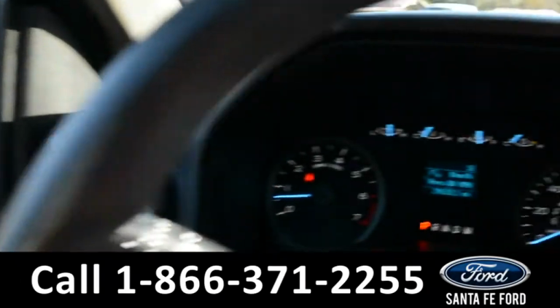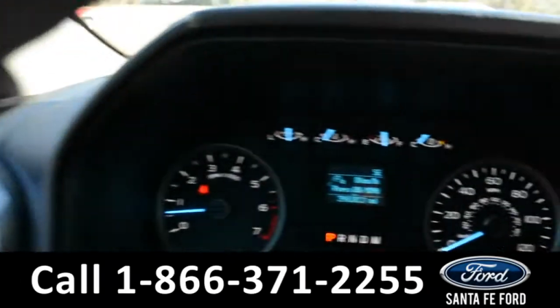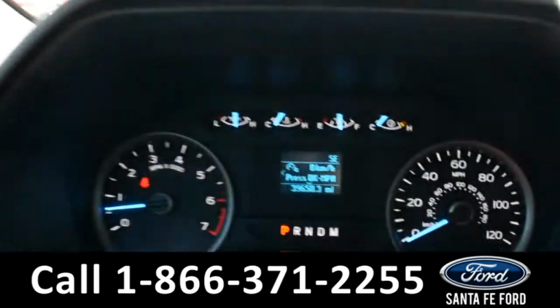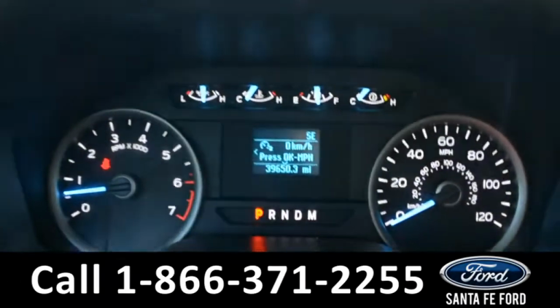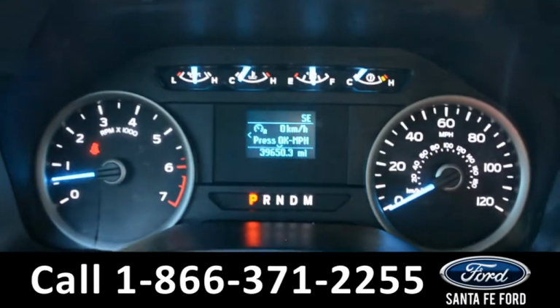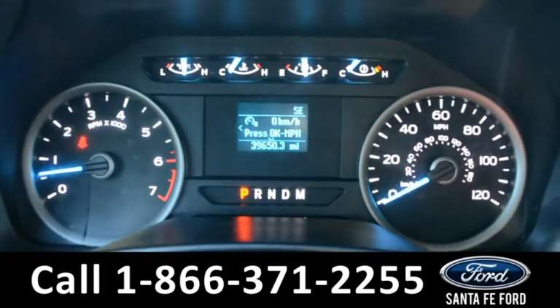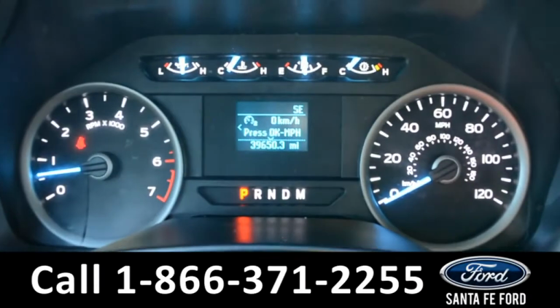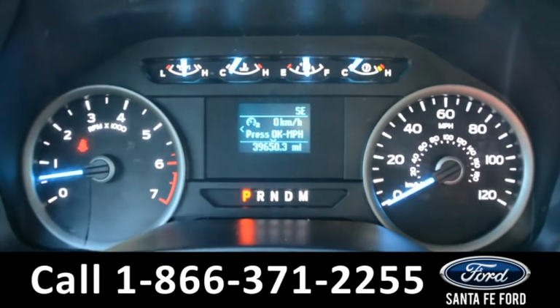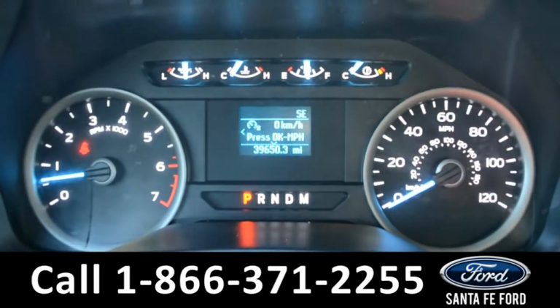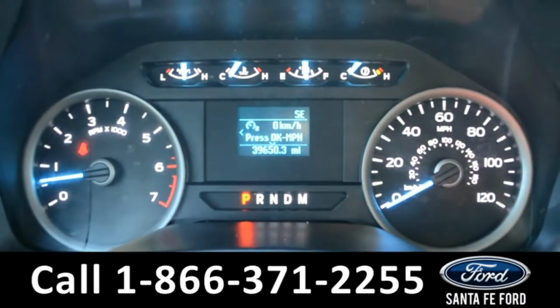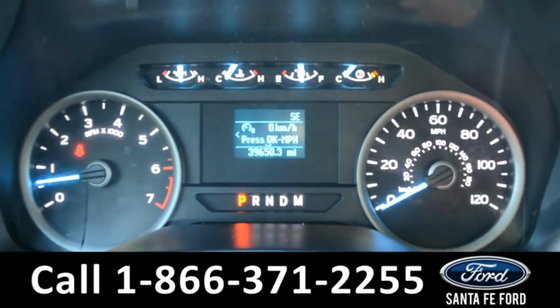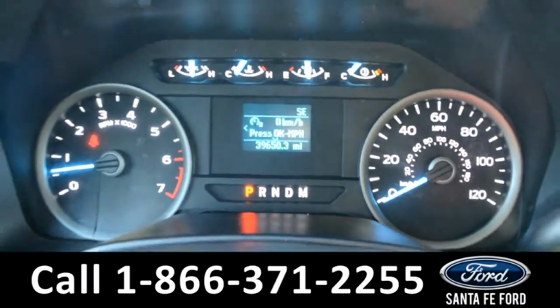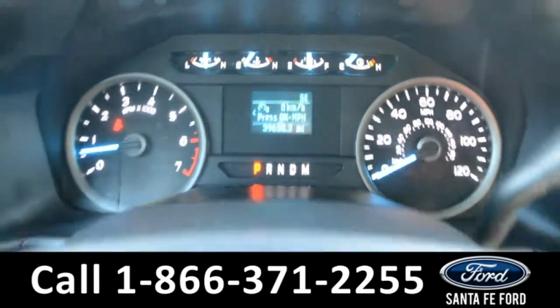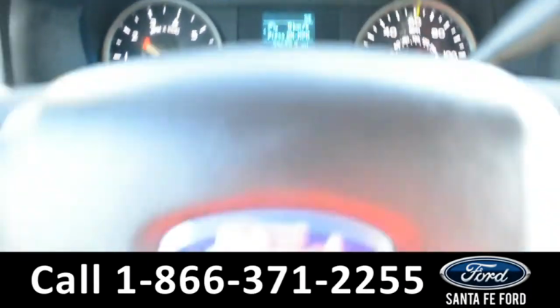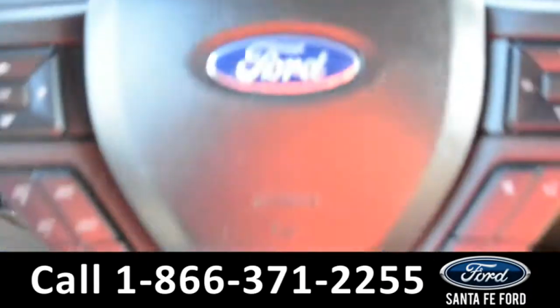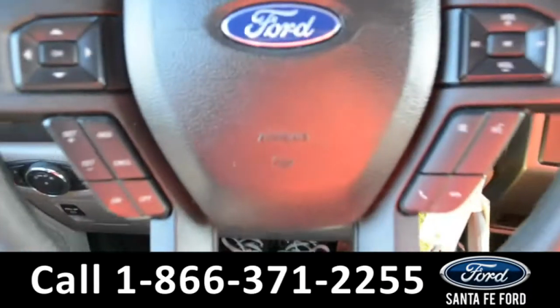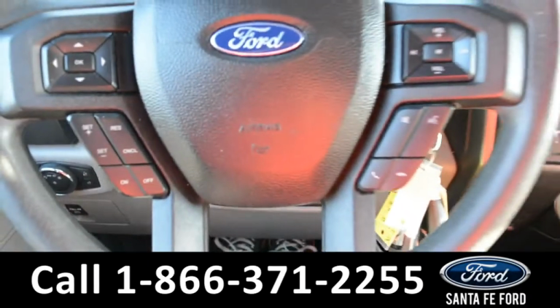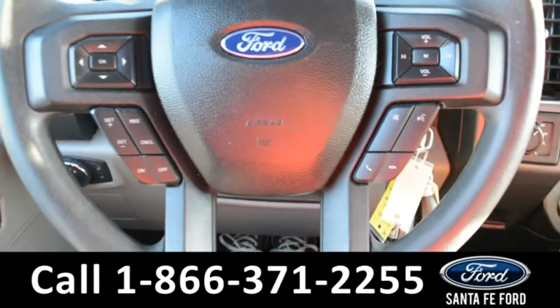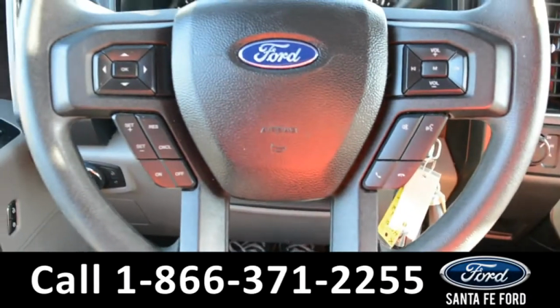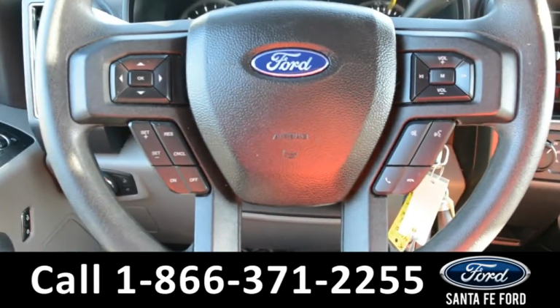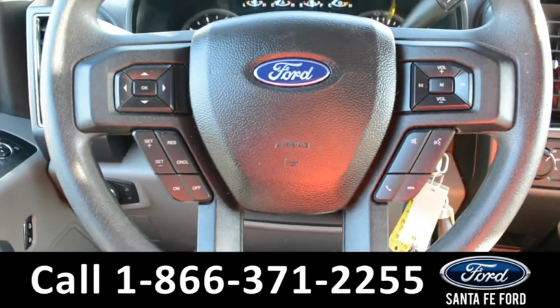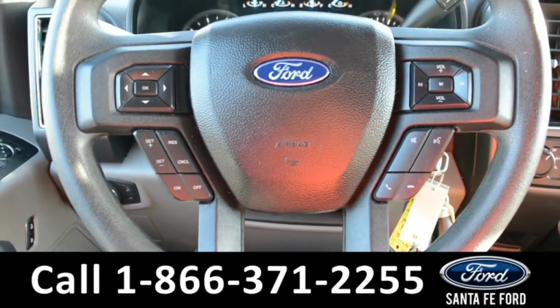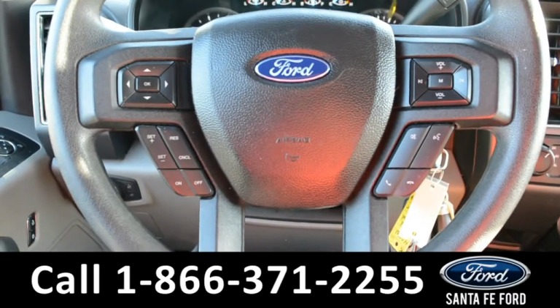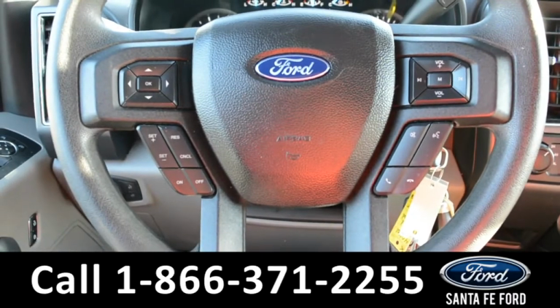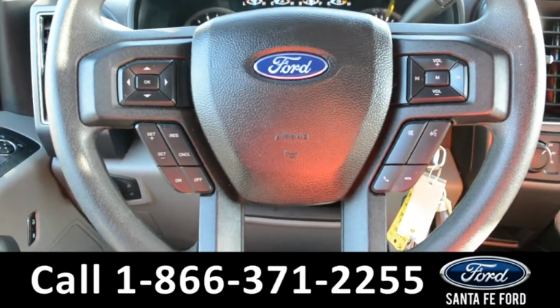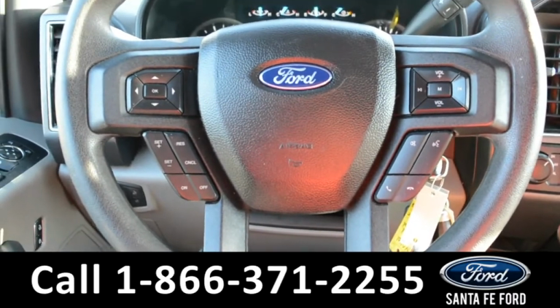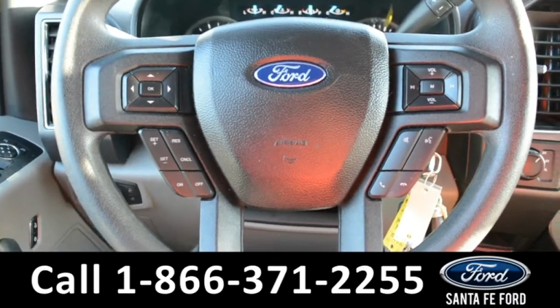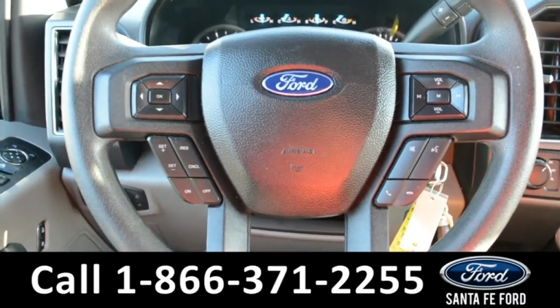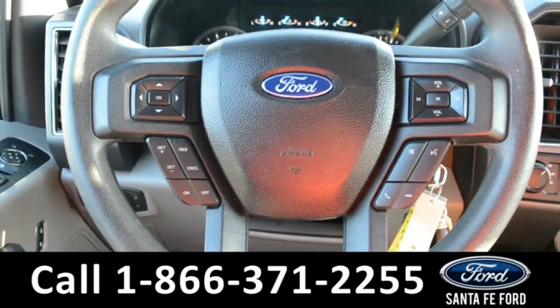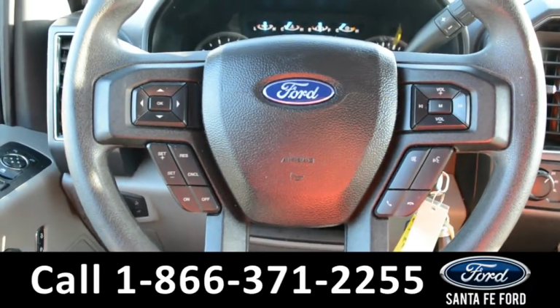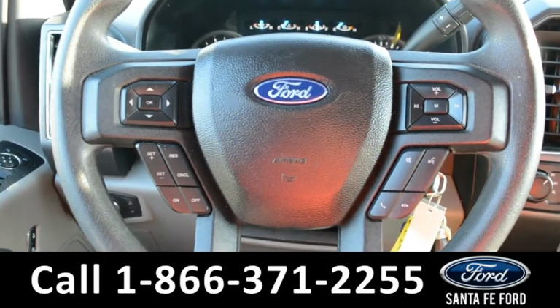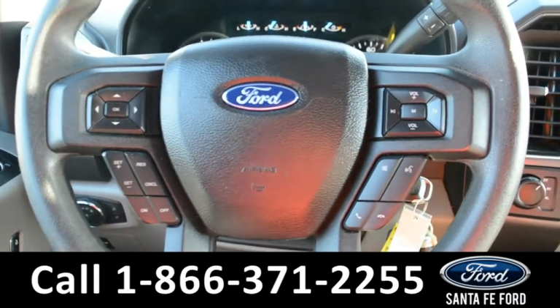Here's a look at the dashboard. On the steering wheel there's cruise control, Bluetooth, and media functions.